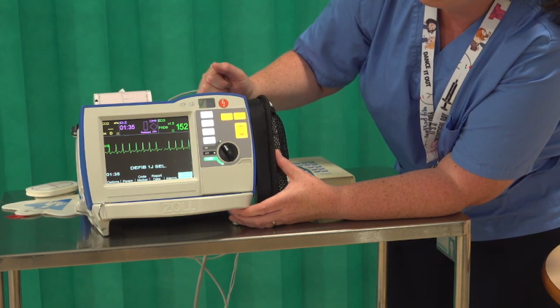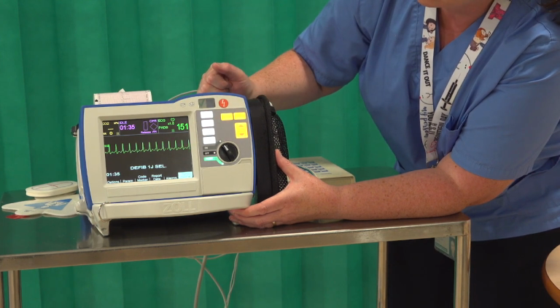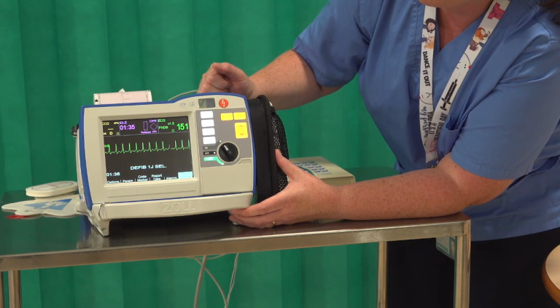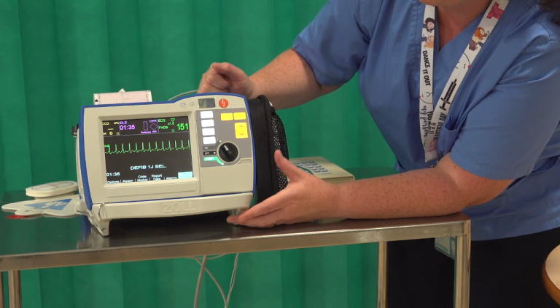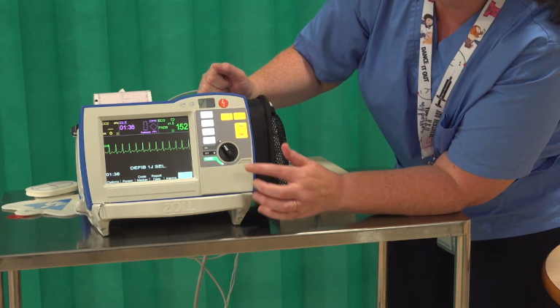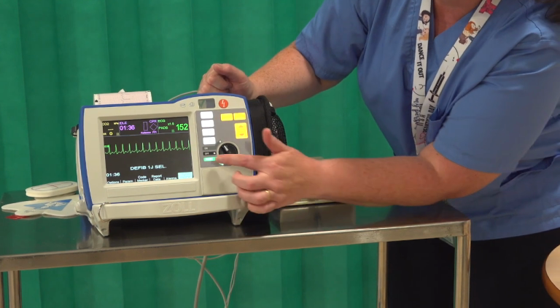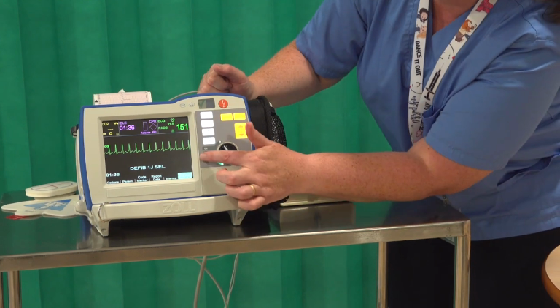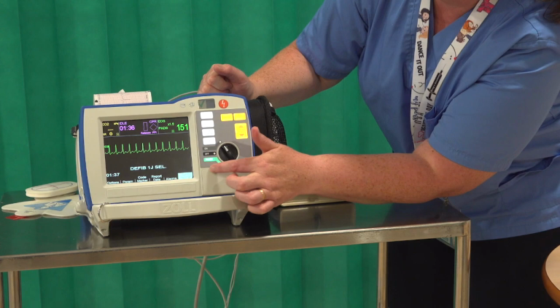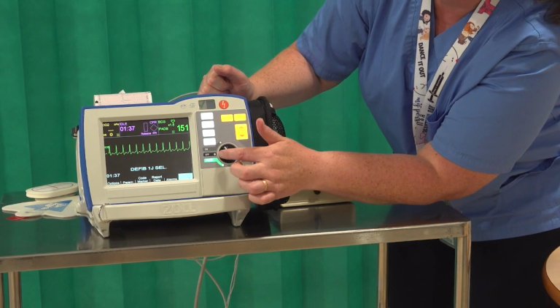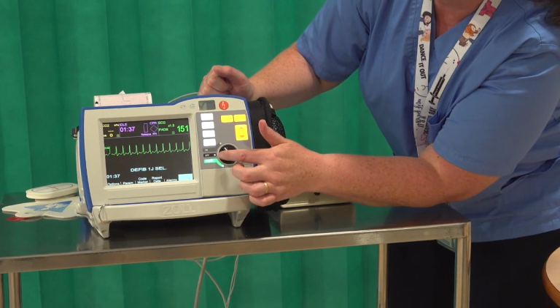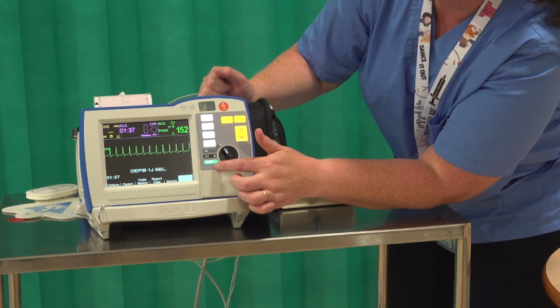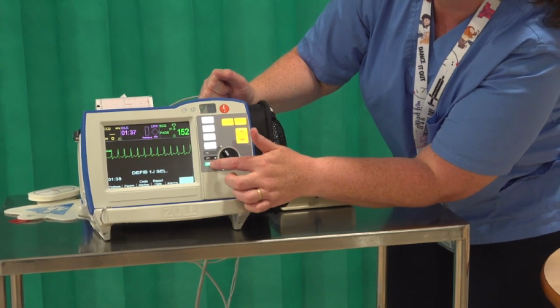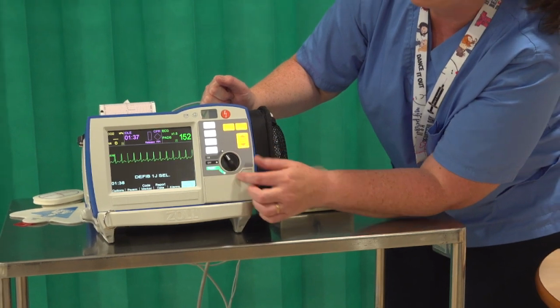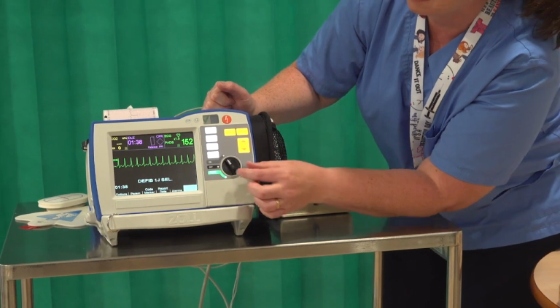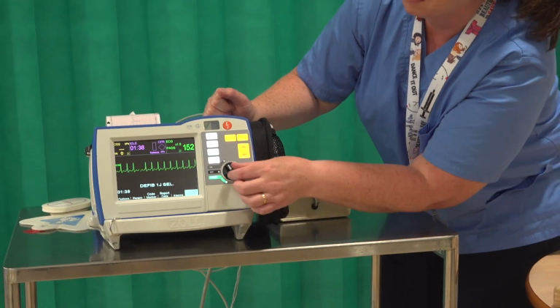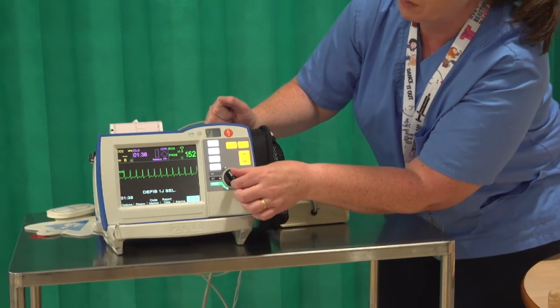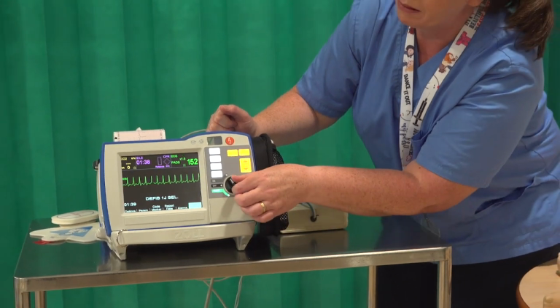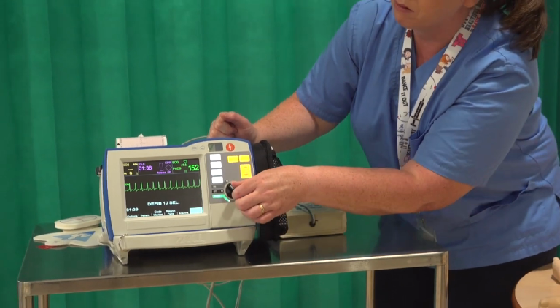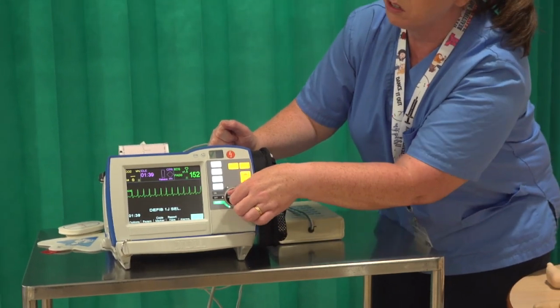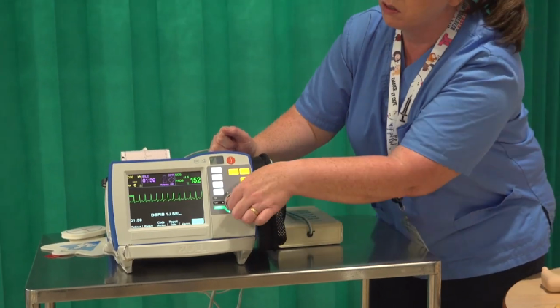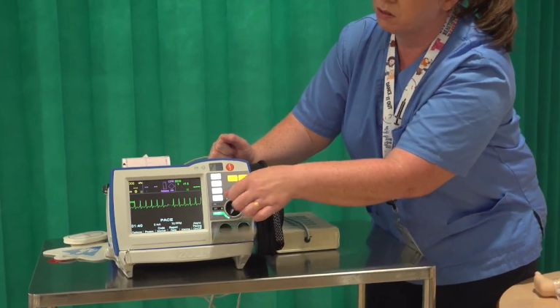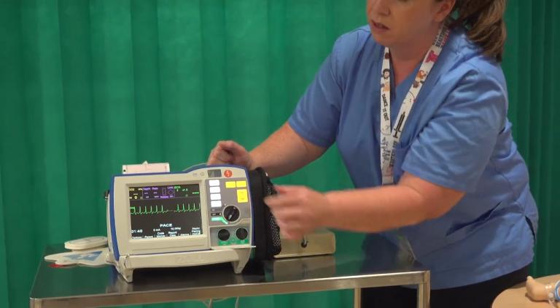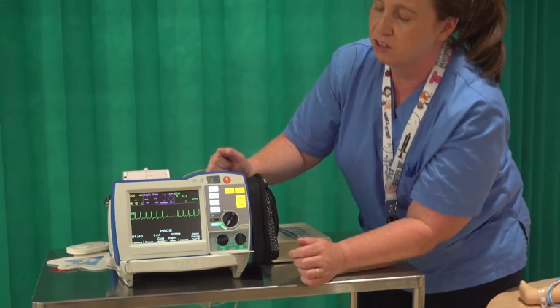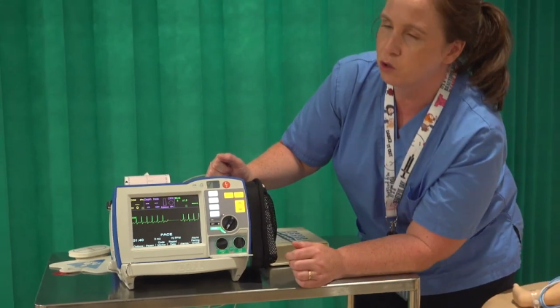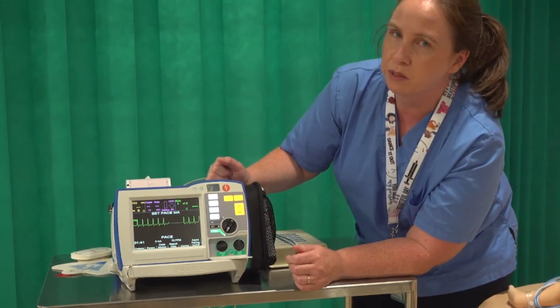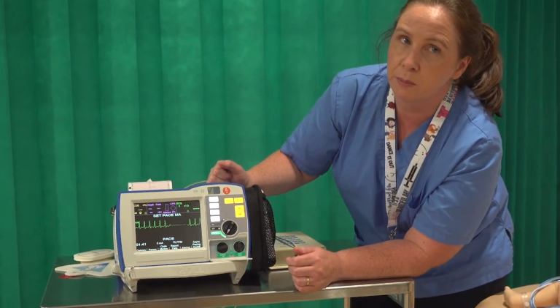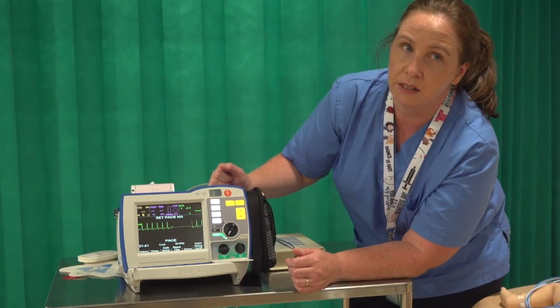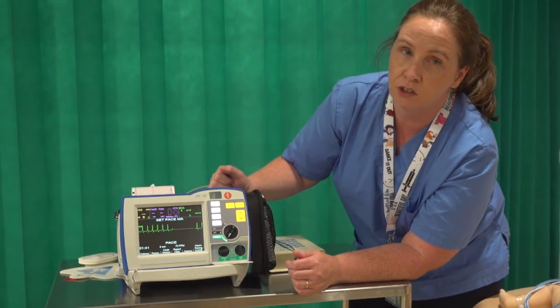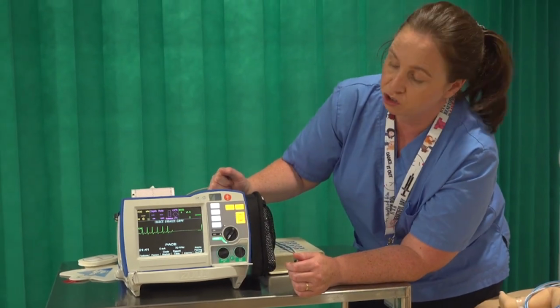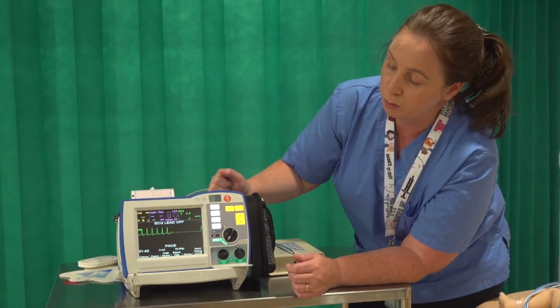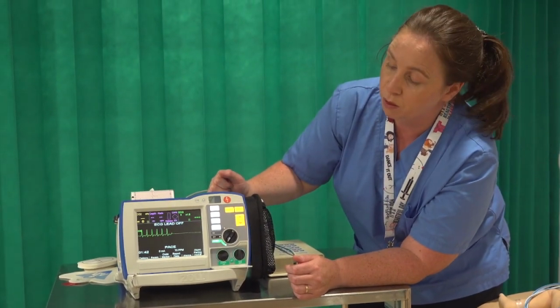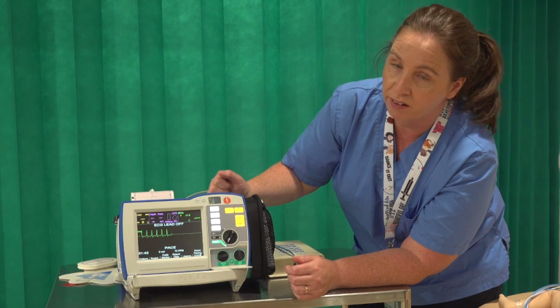Some machines also have the option of pacing. Bringing that around opens the pacing function should it be required.